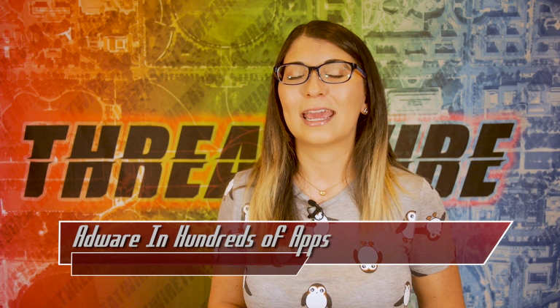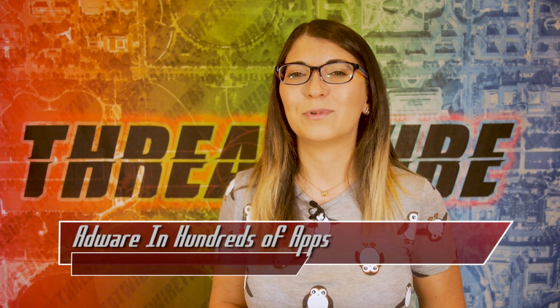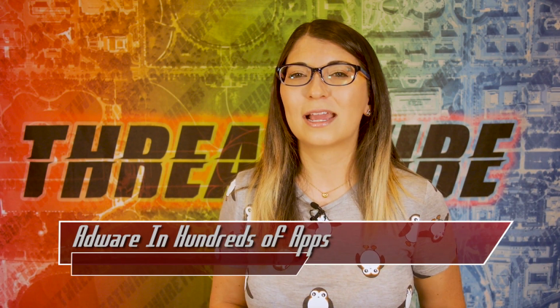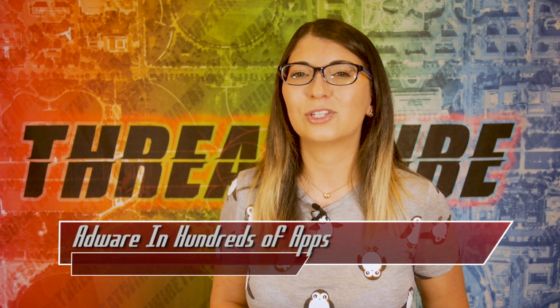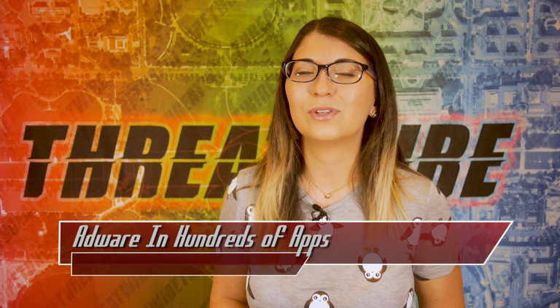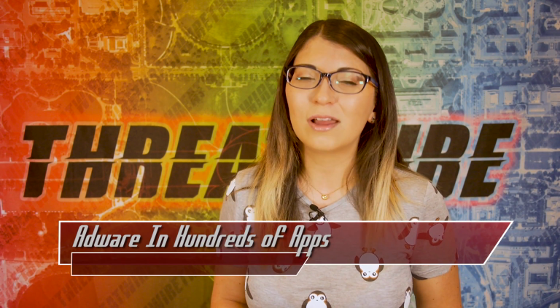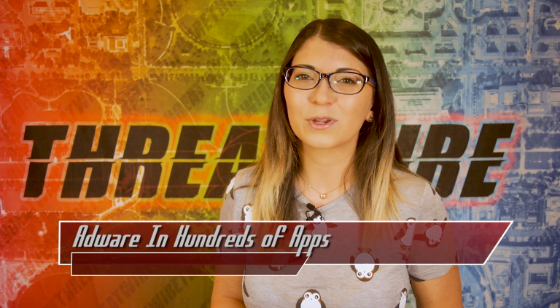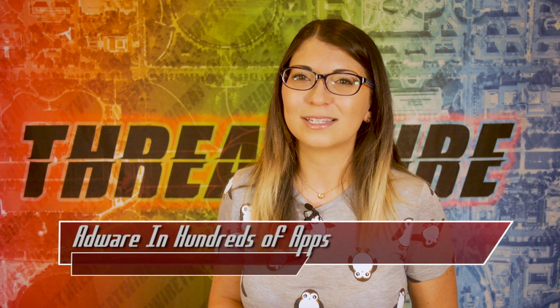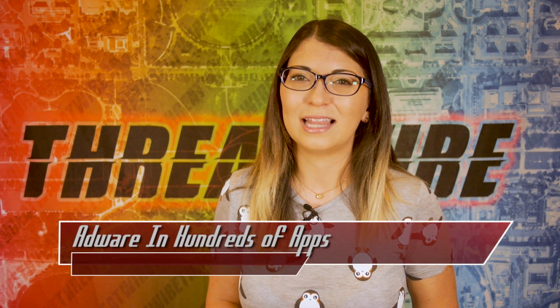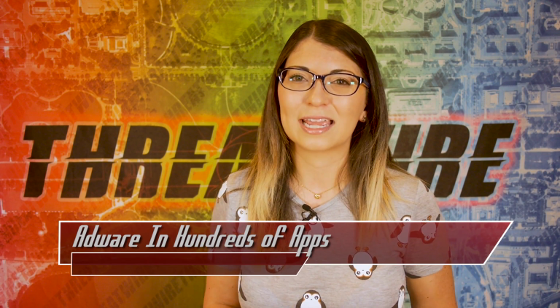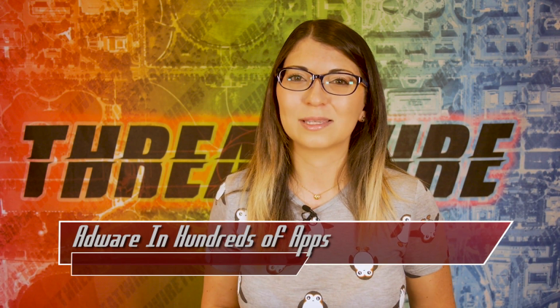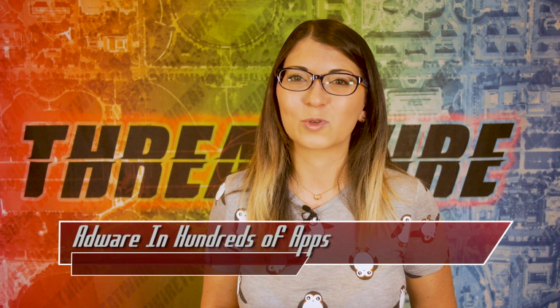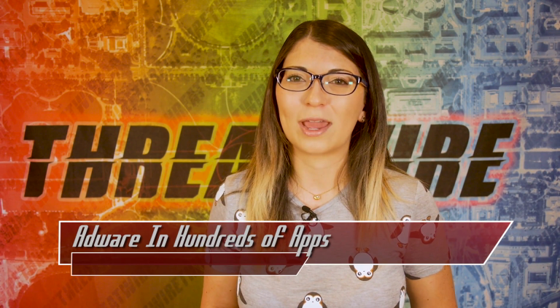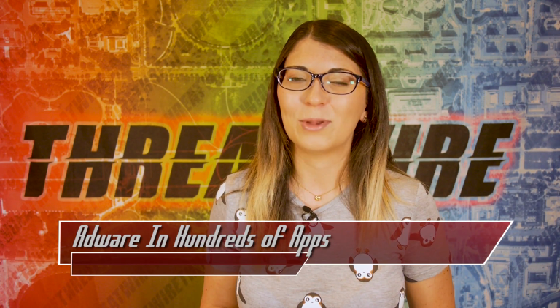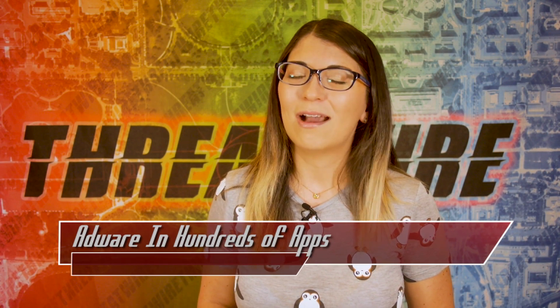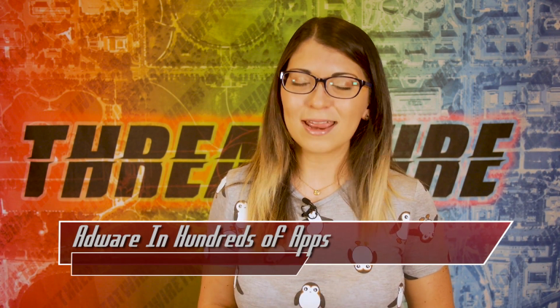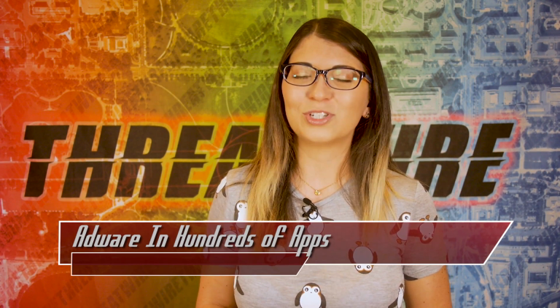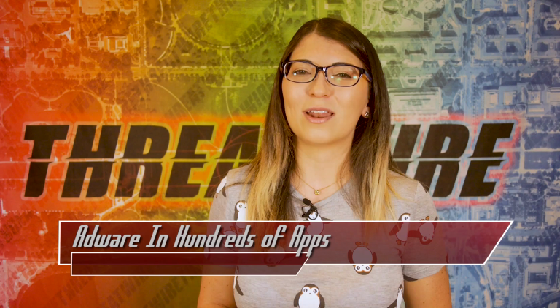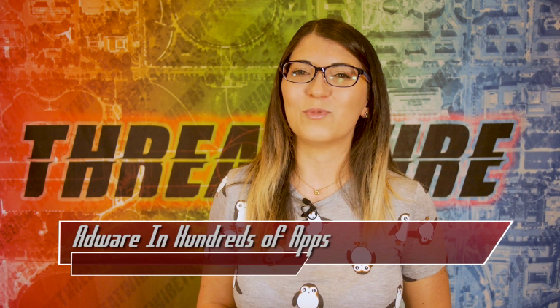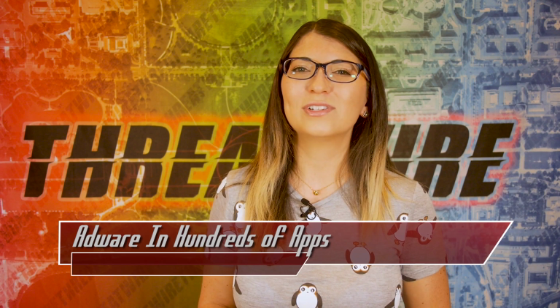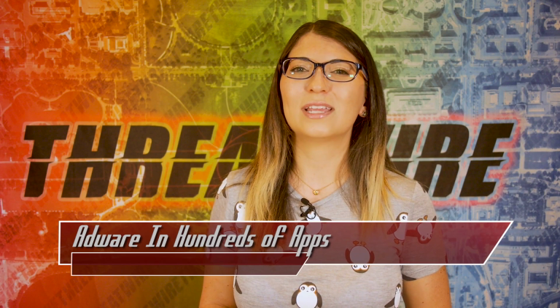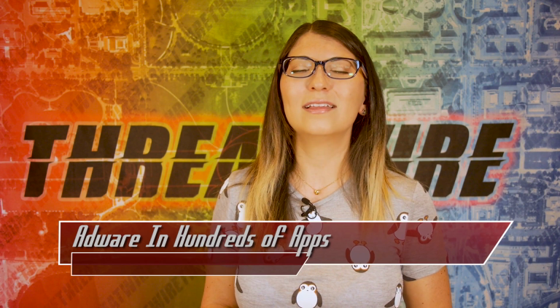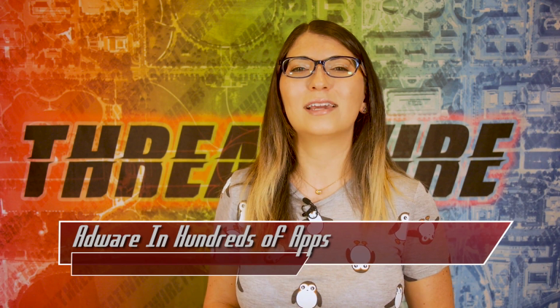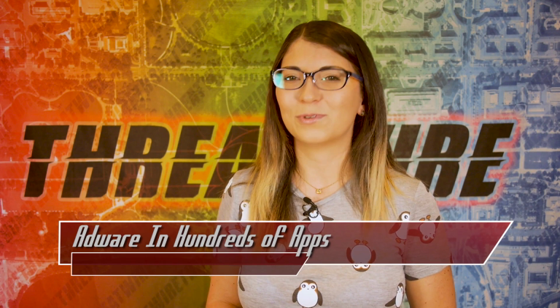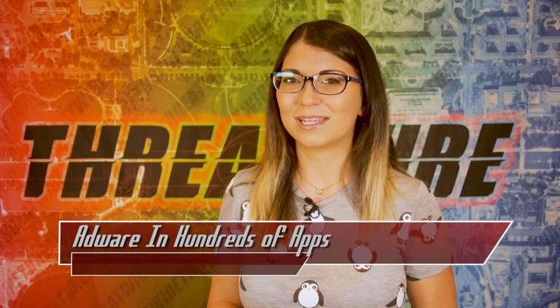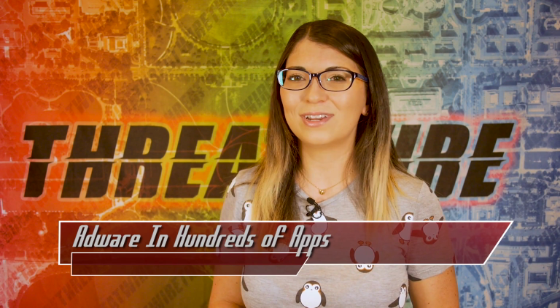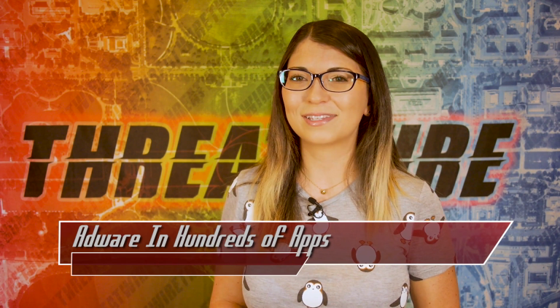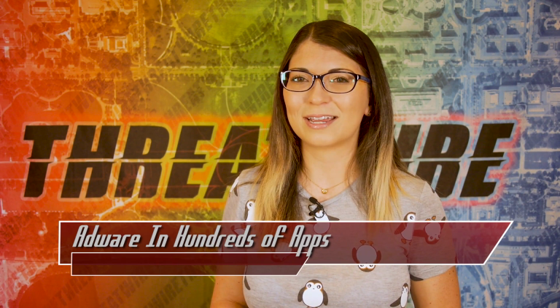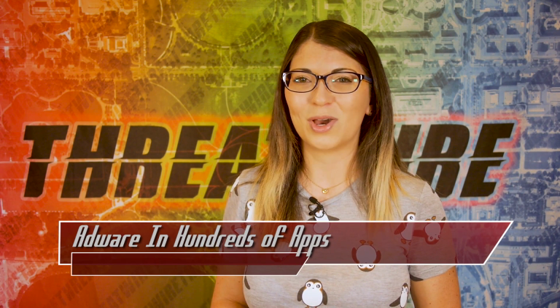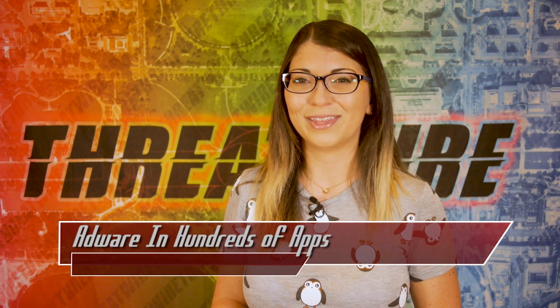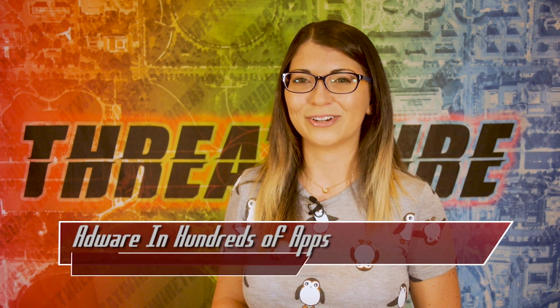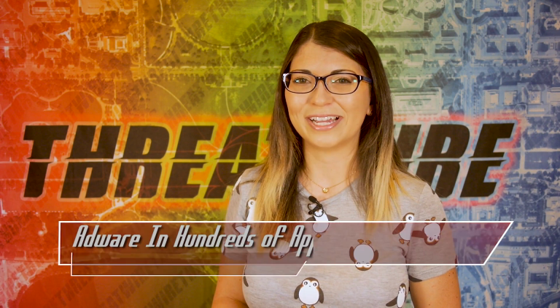And with that, do not forget to like and subscribe. I am Shannon Morse, and I'll see you next time on the internet.